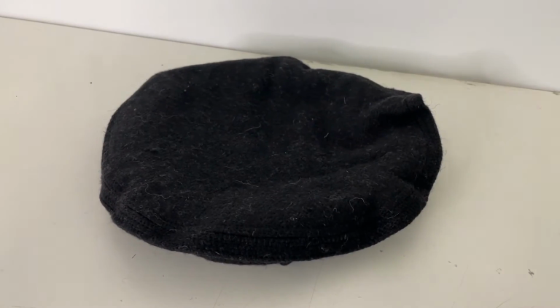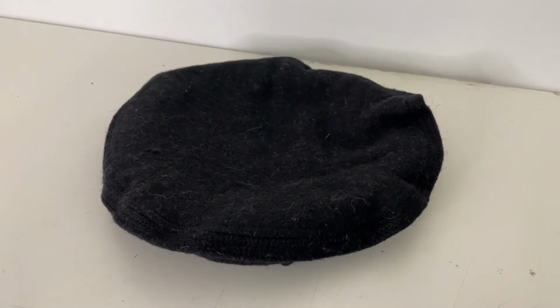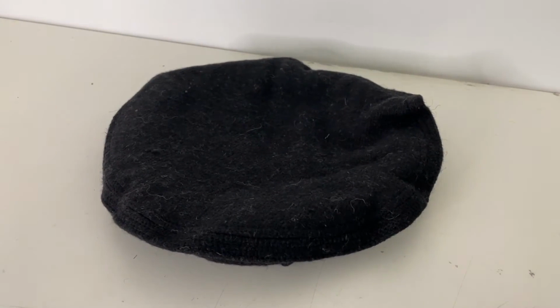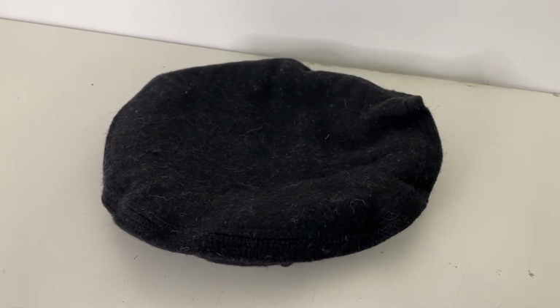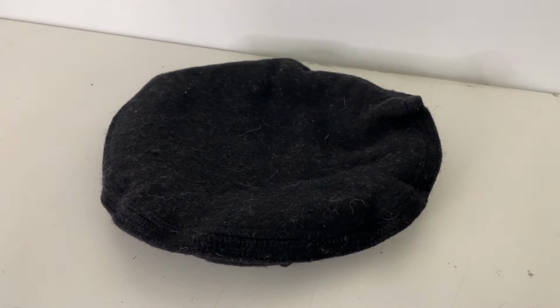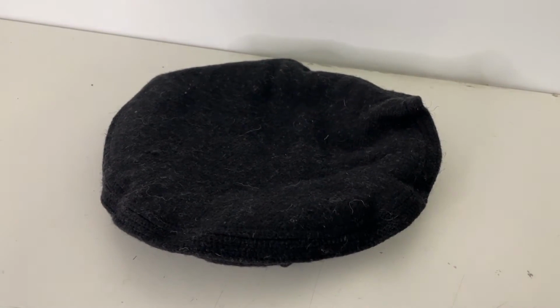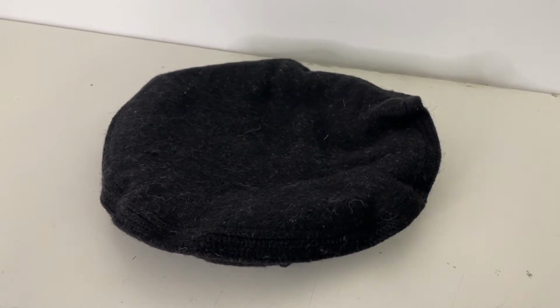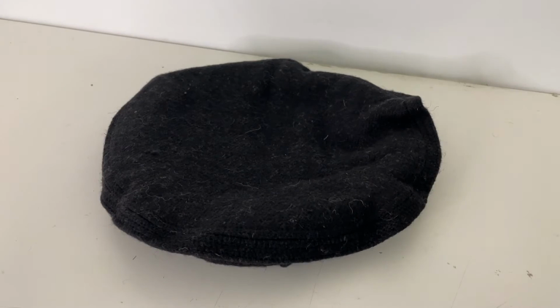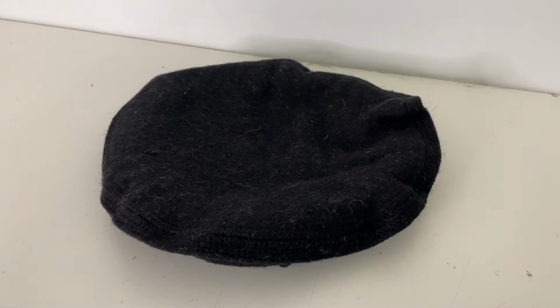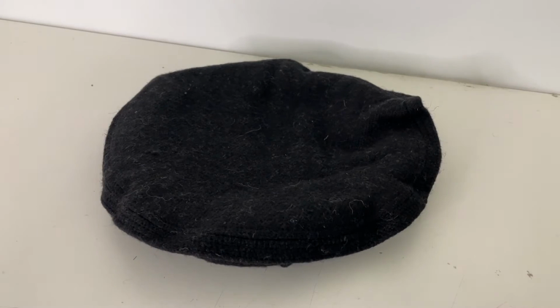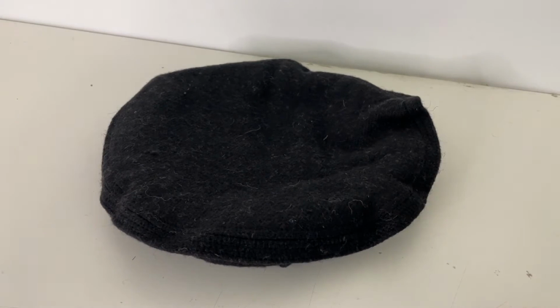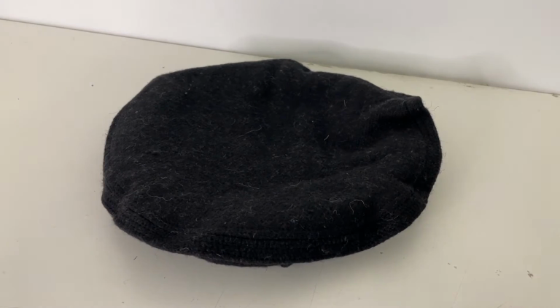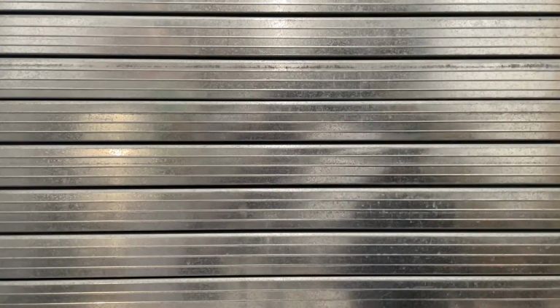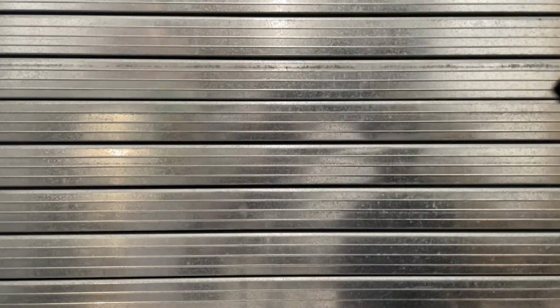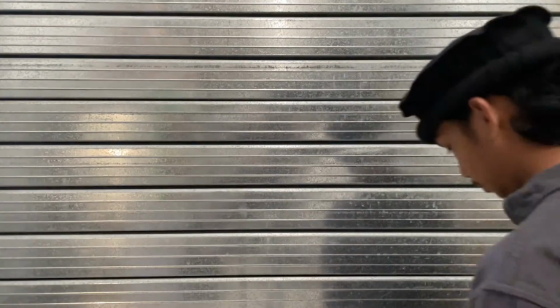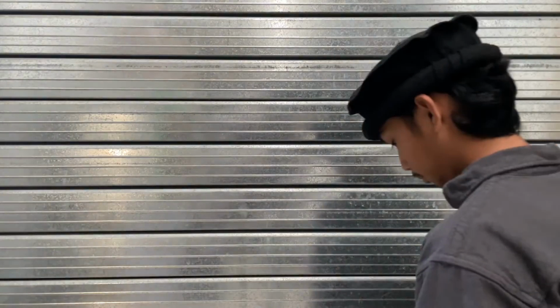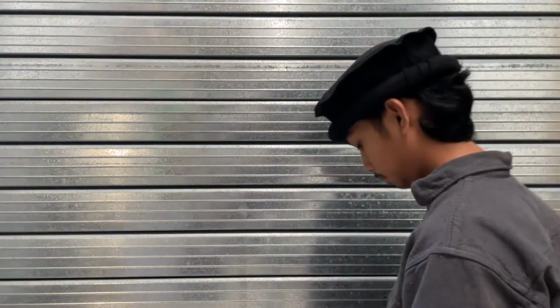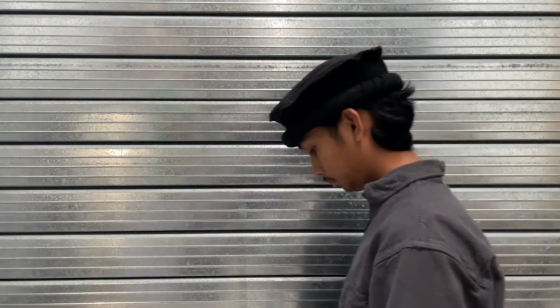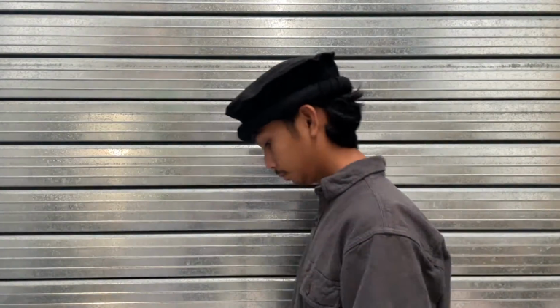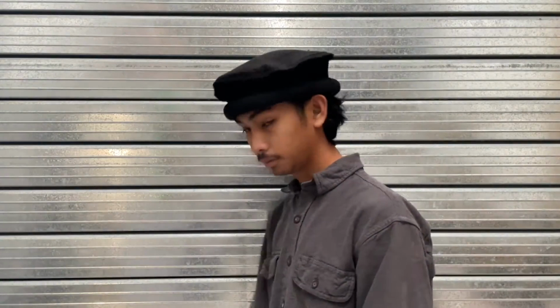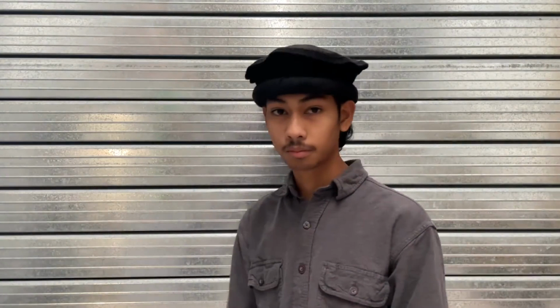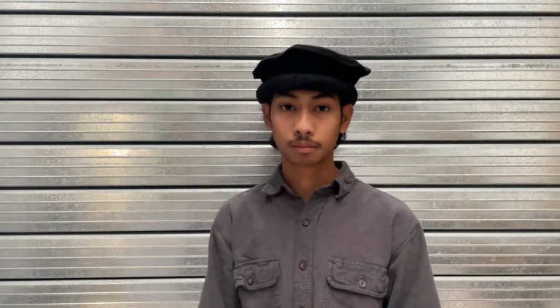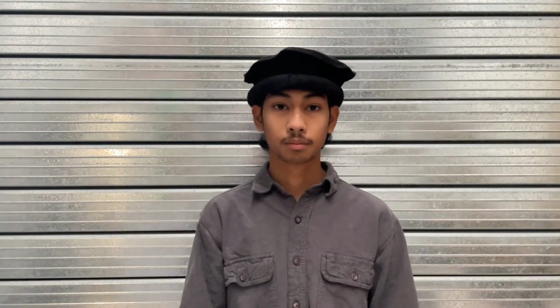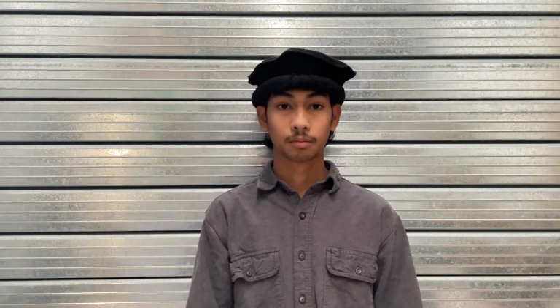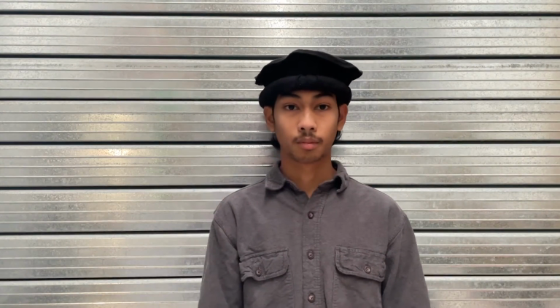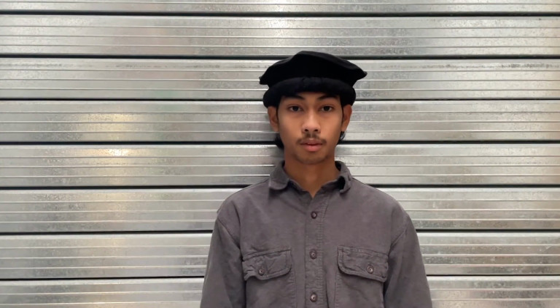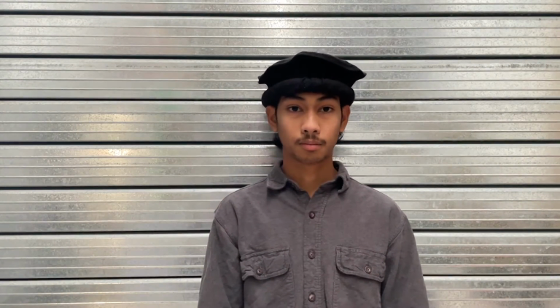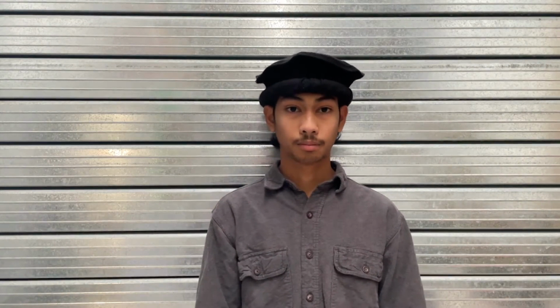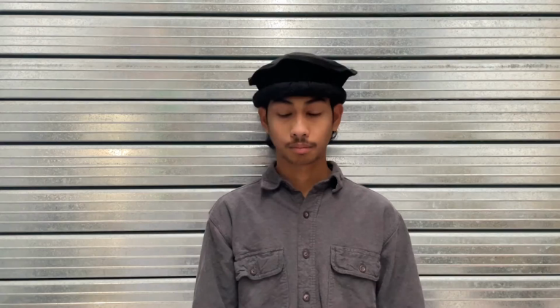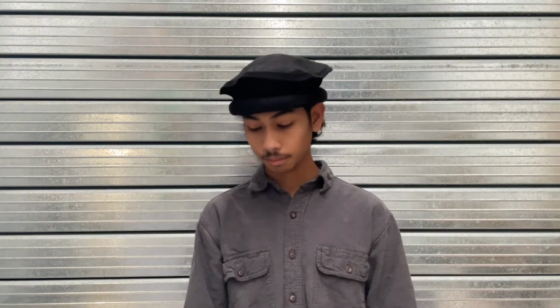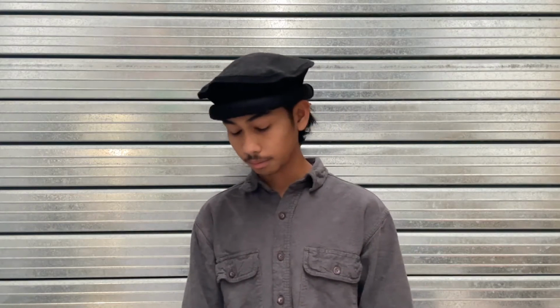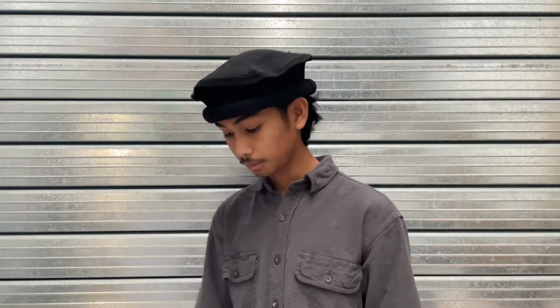Here is the close-up of the Pakul hat. This is how the Pakul hat looks like while you are wearing it.